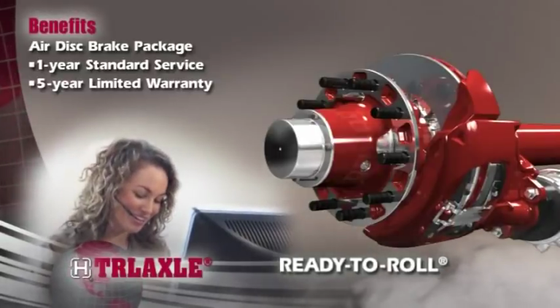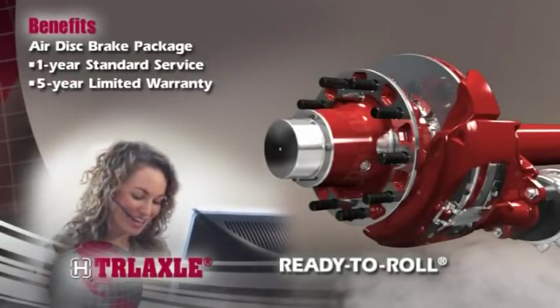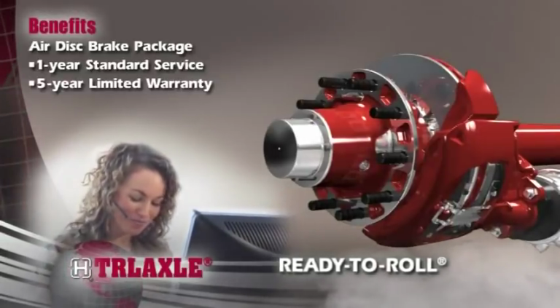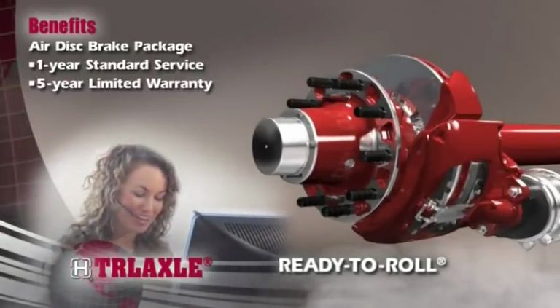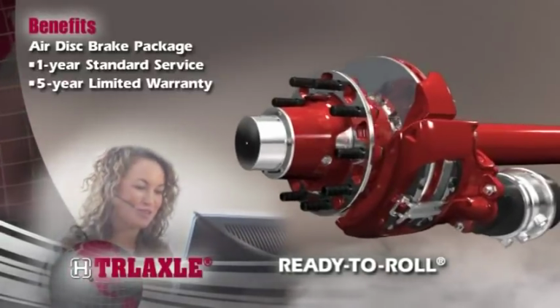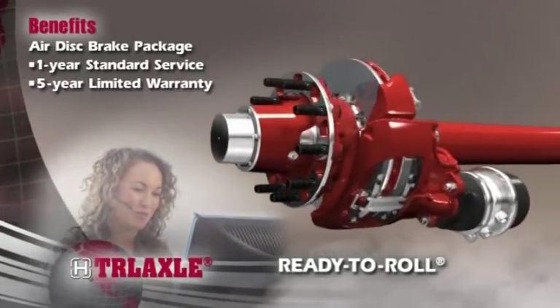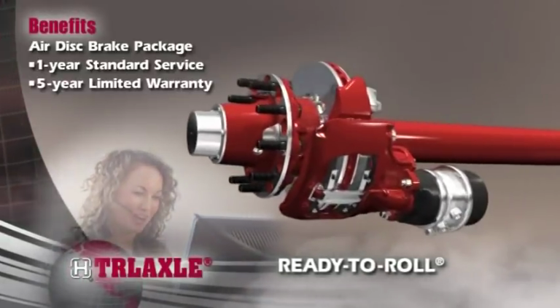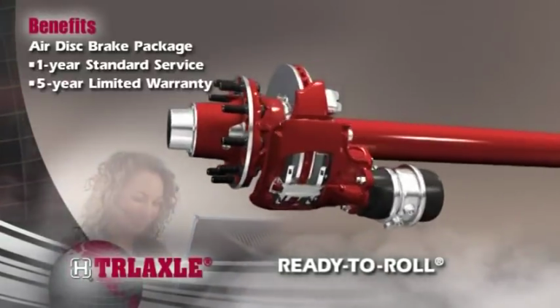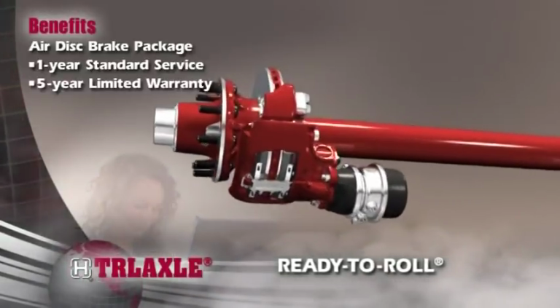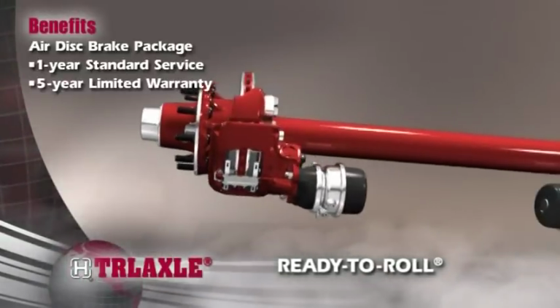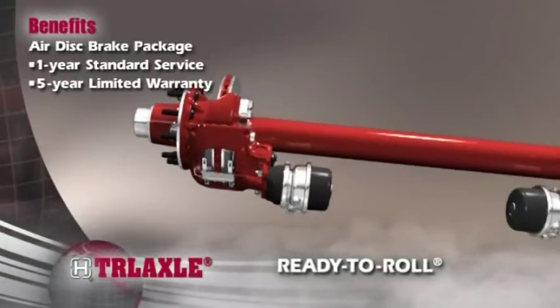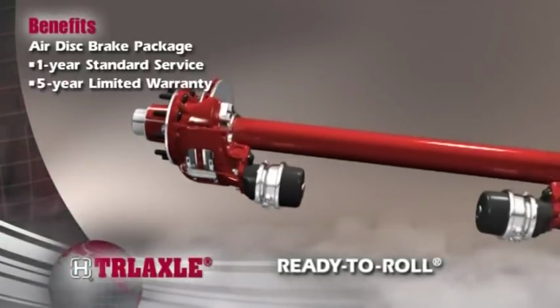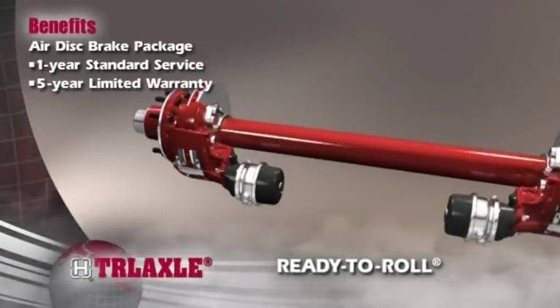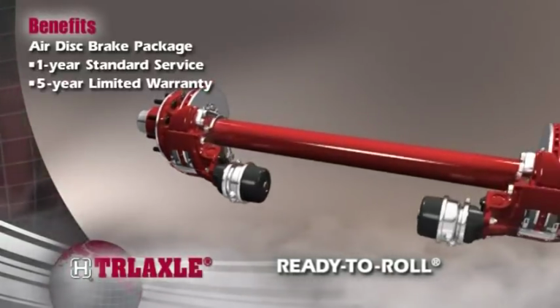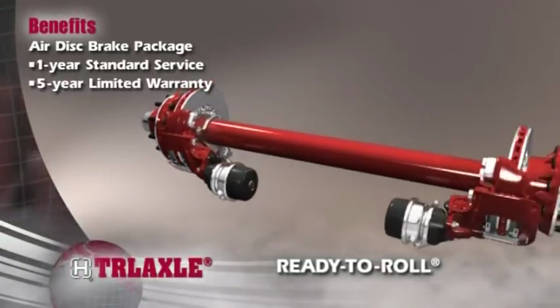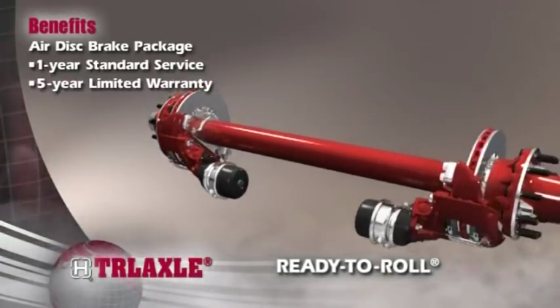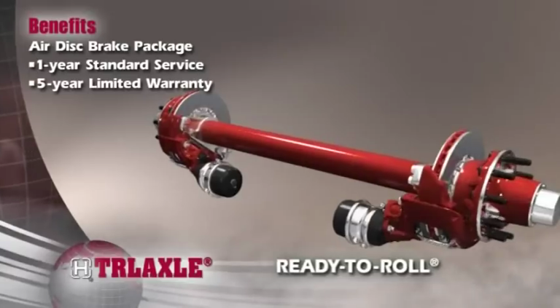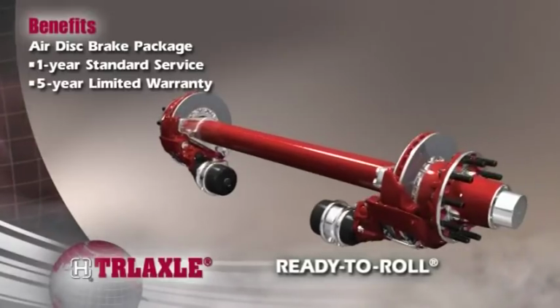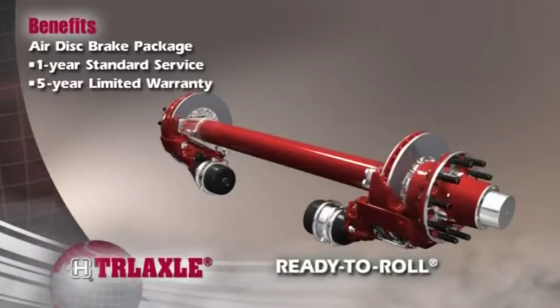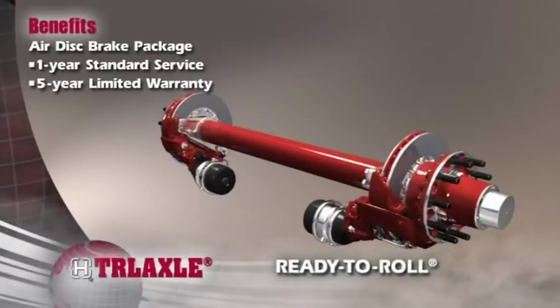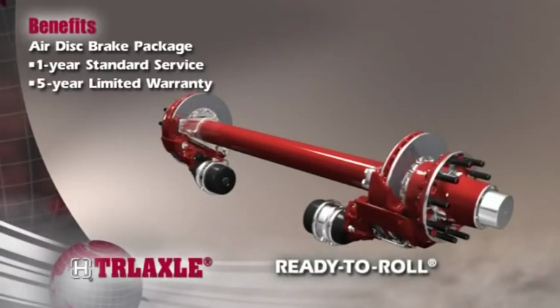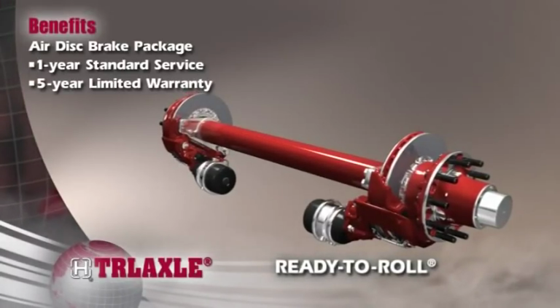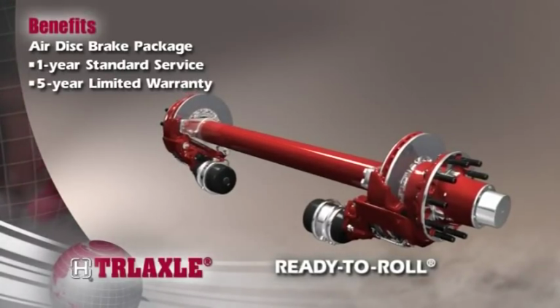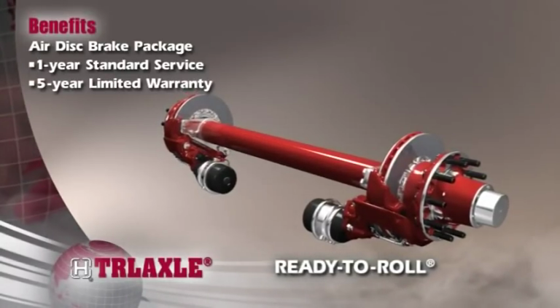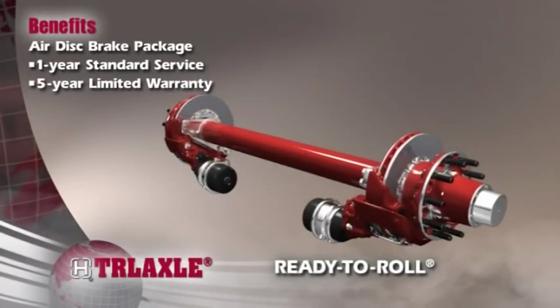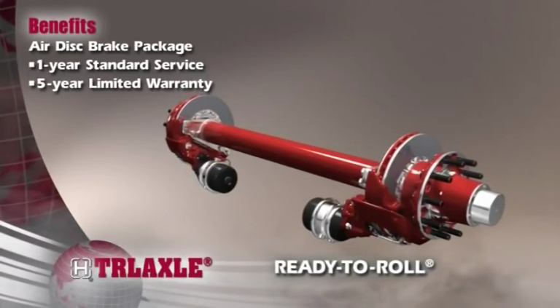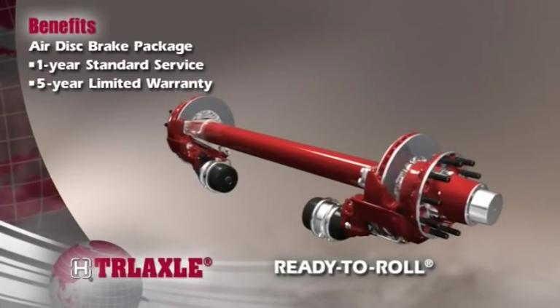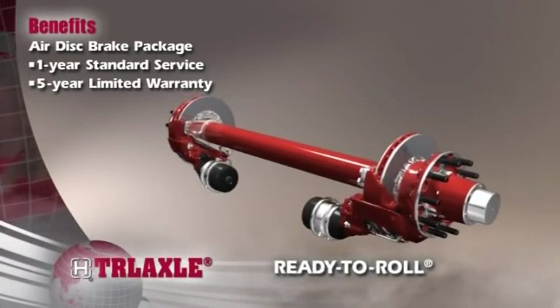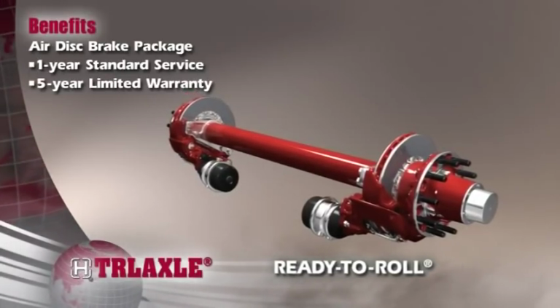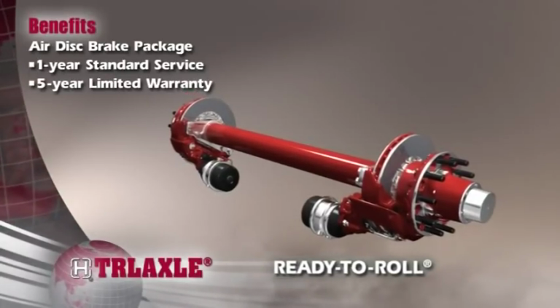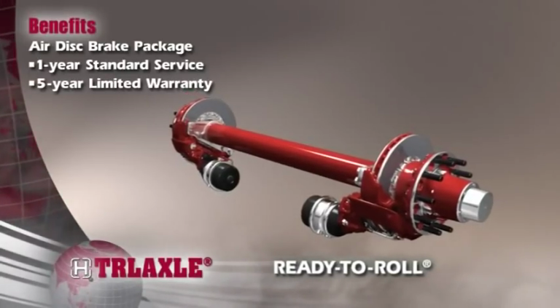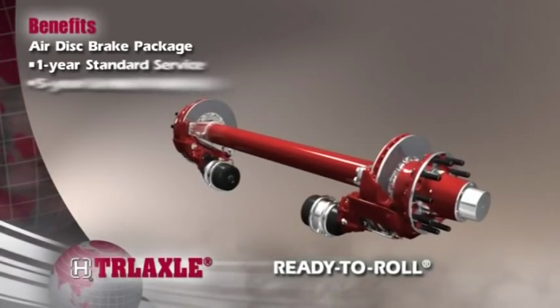Our wheel end packages offer a convenient, low-maintenance system that minimizes operating costs and improves performance.